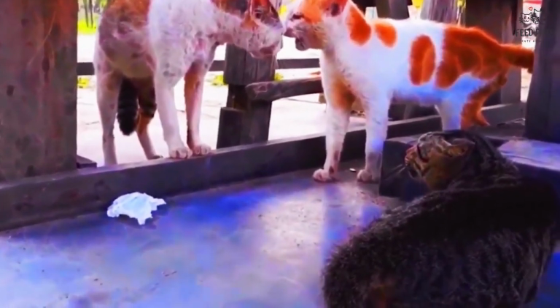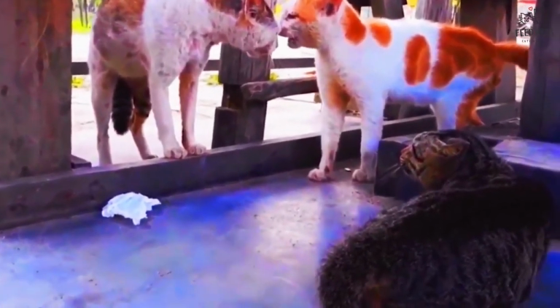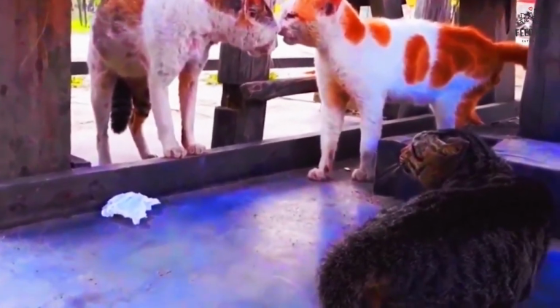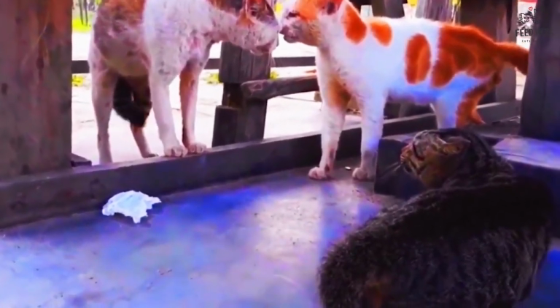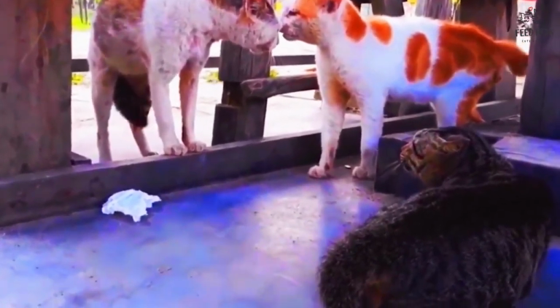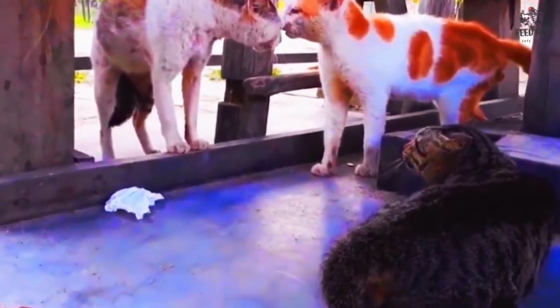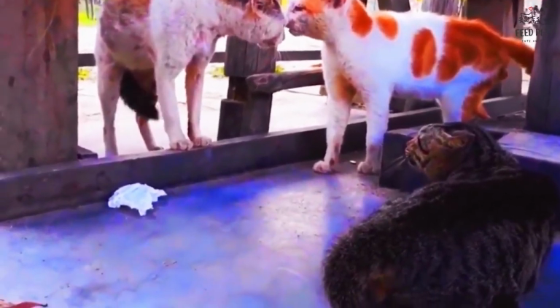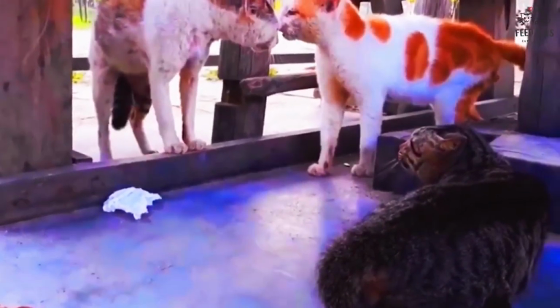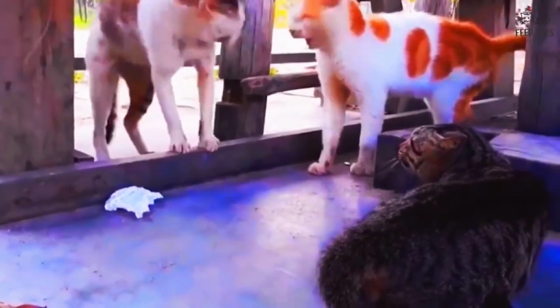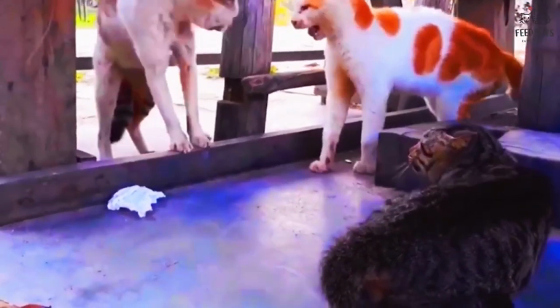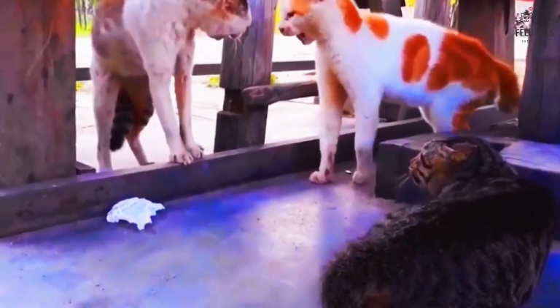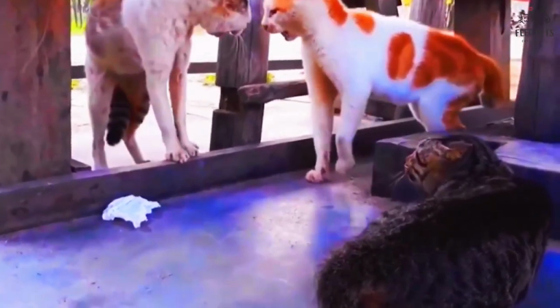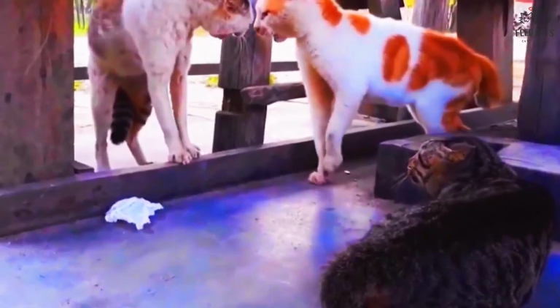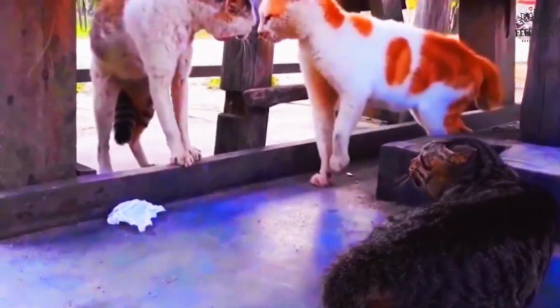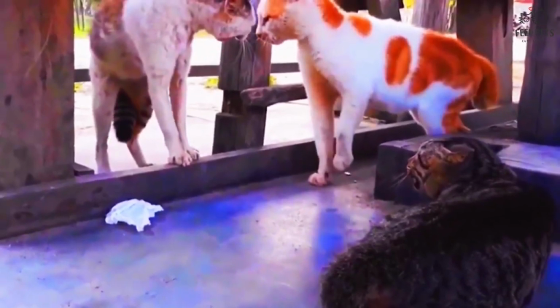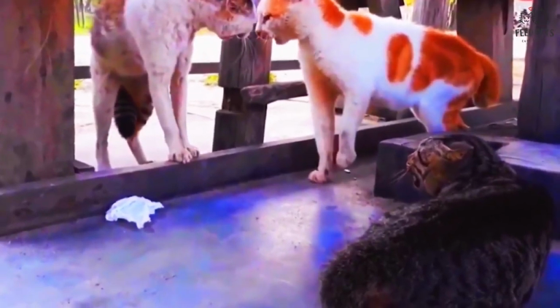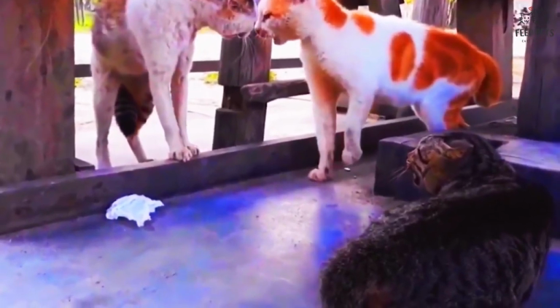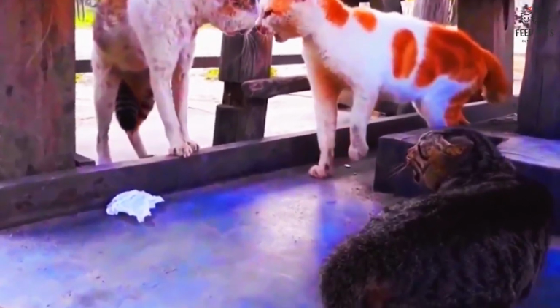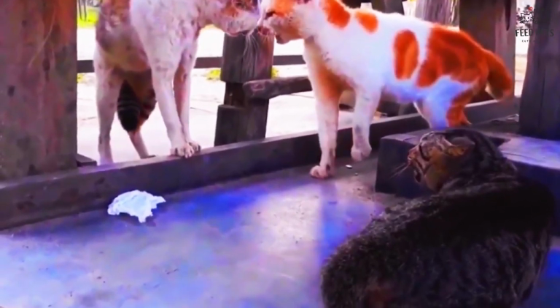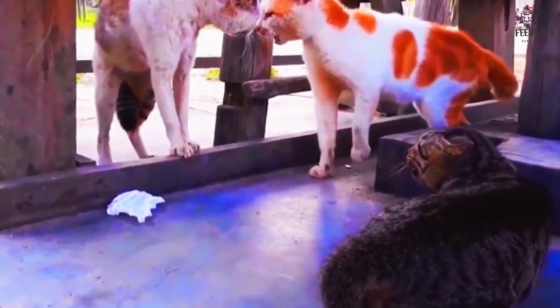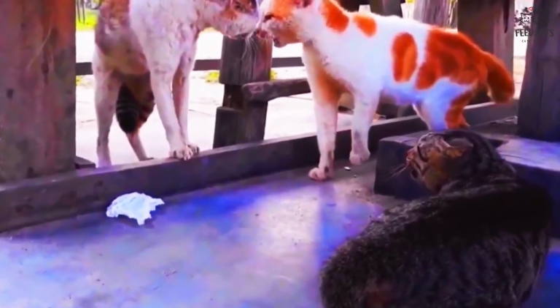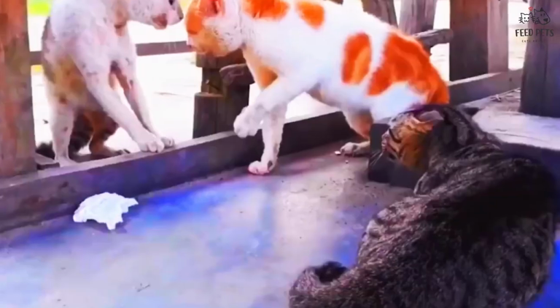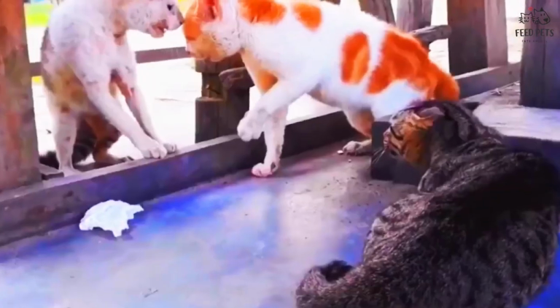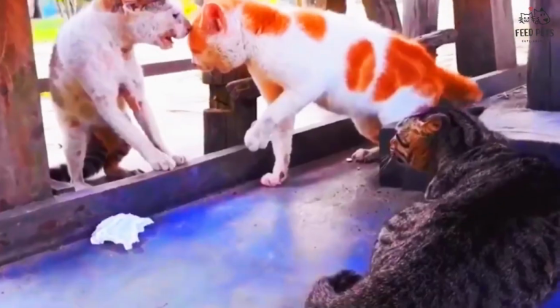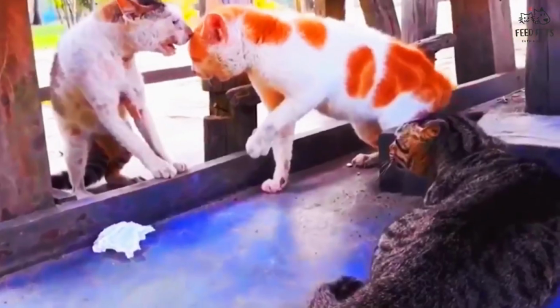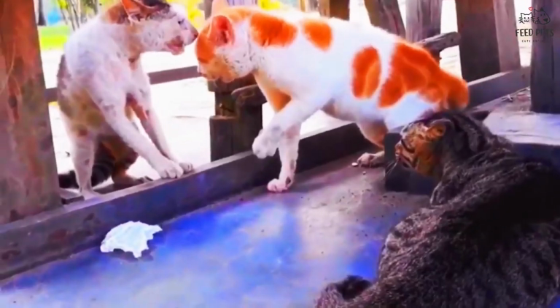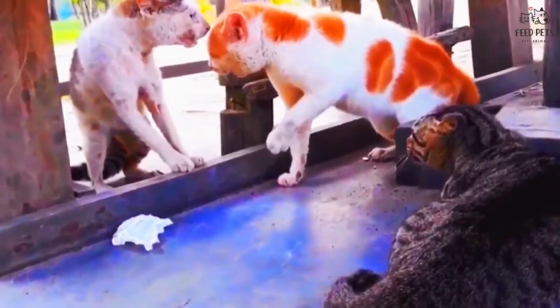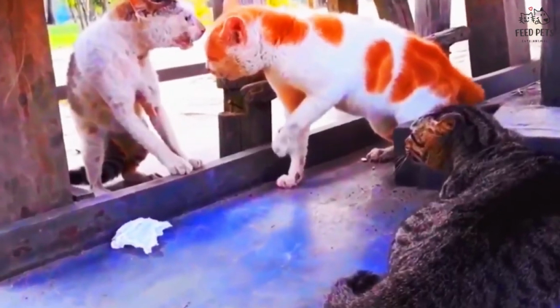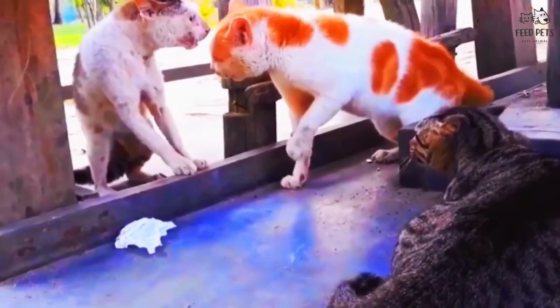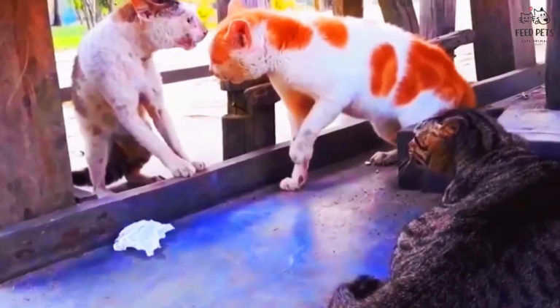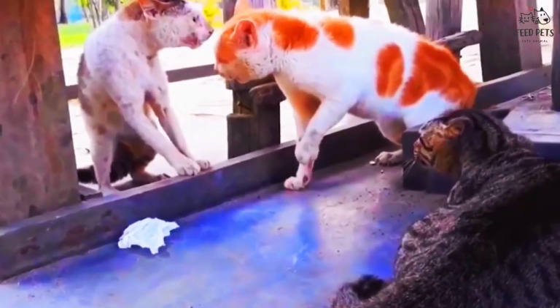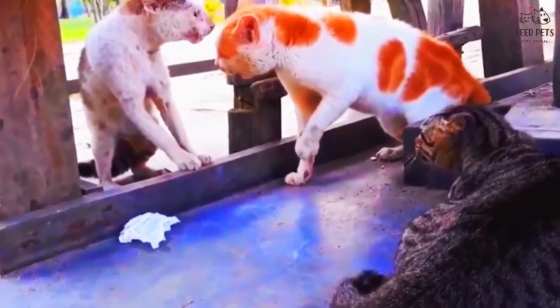Regular dental checkups and cleanings can help prevent these problems, and if your cat does have dental issues, your vet can help get their teeth back in tip-top shape.